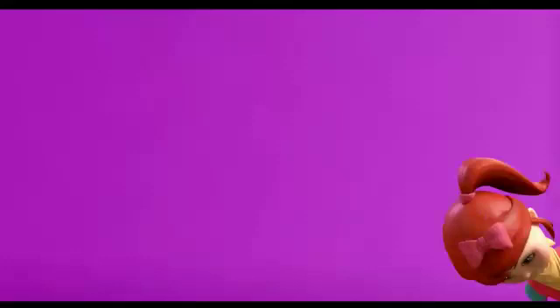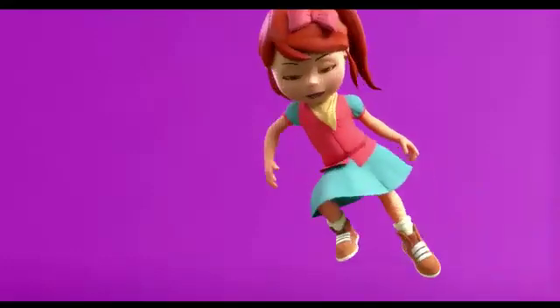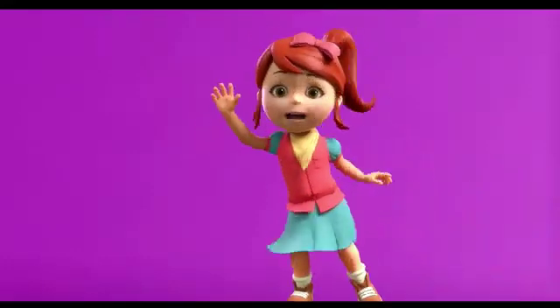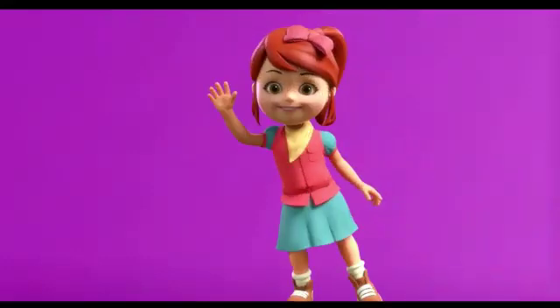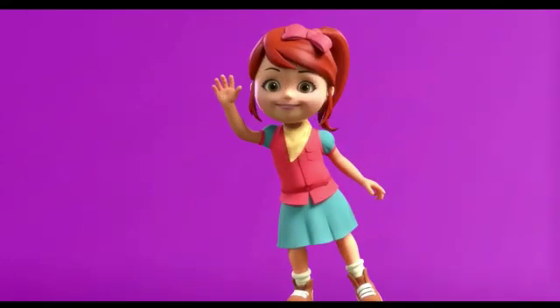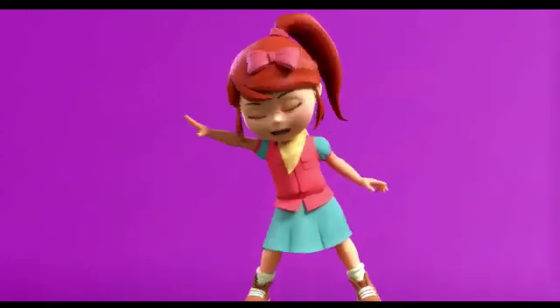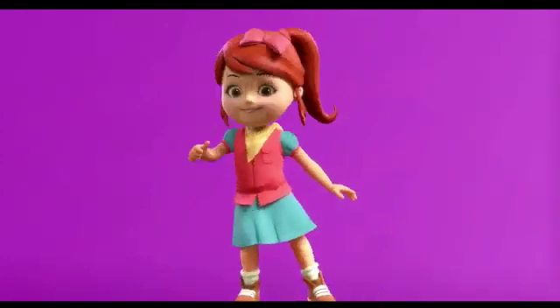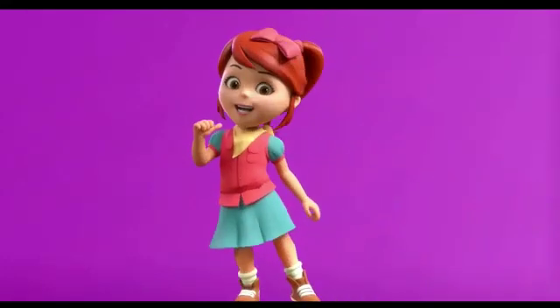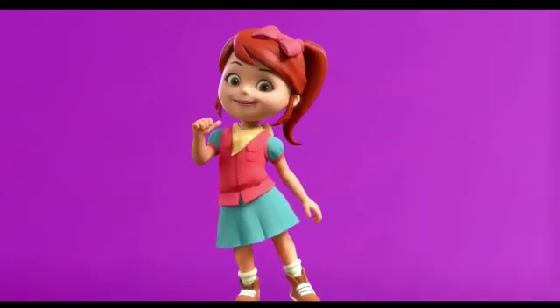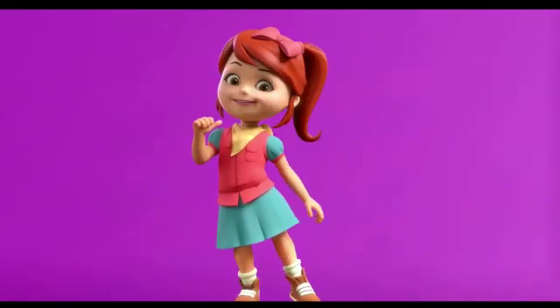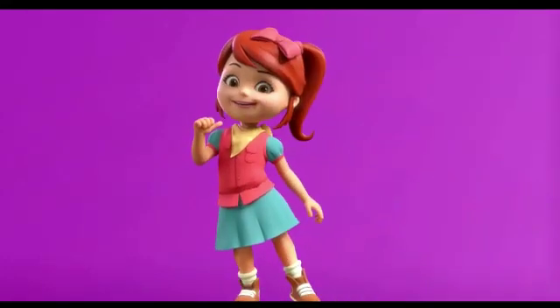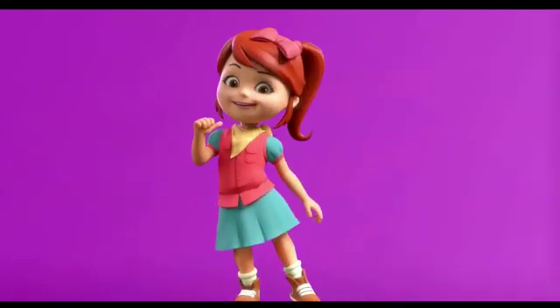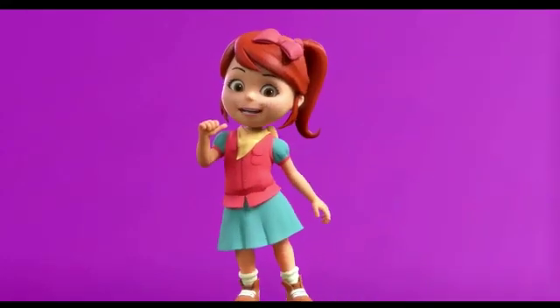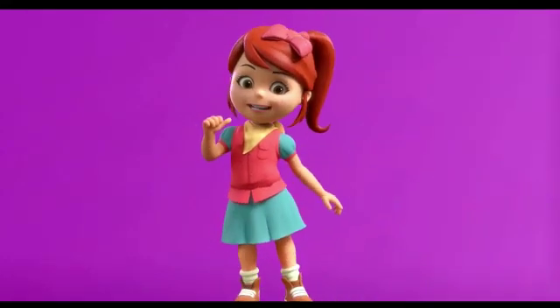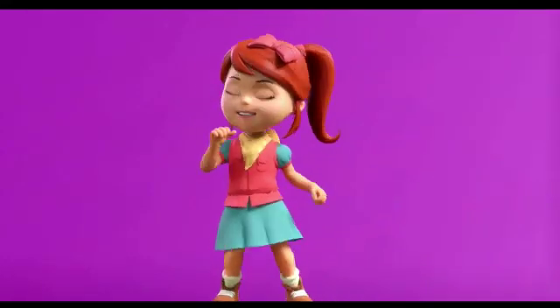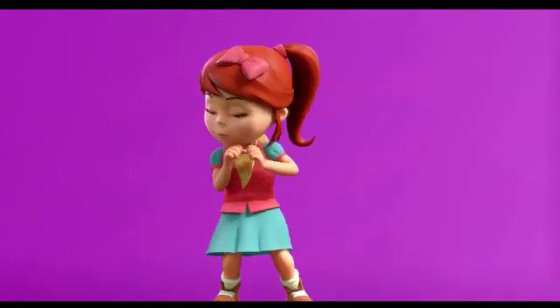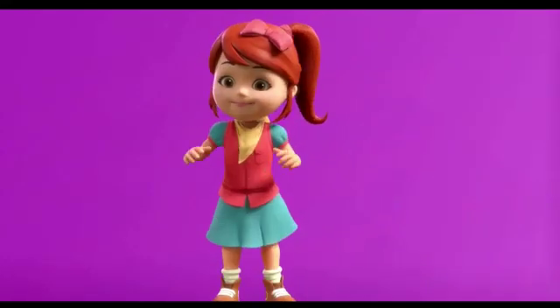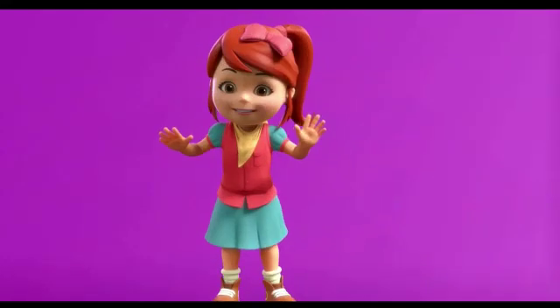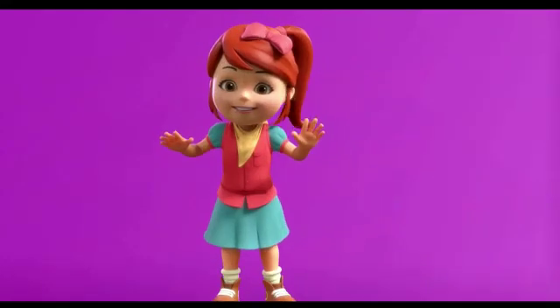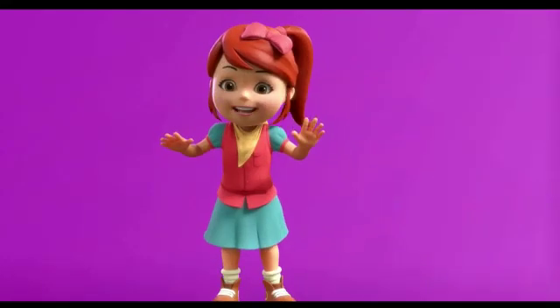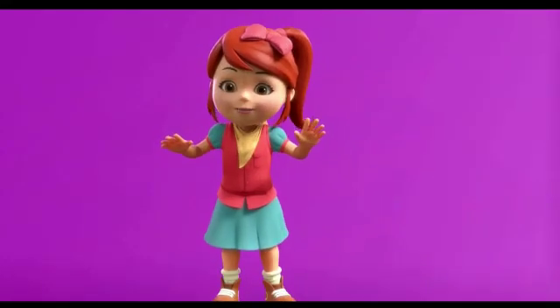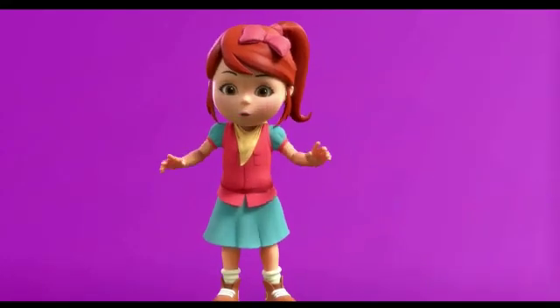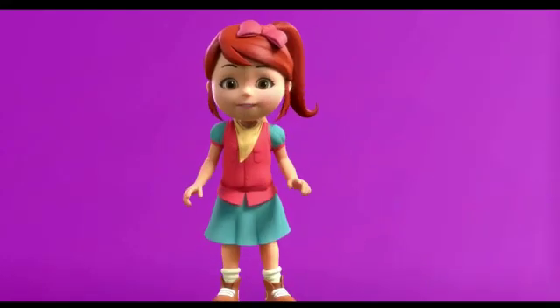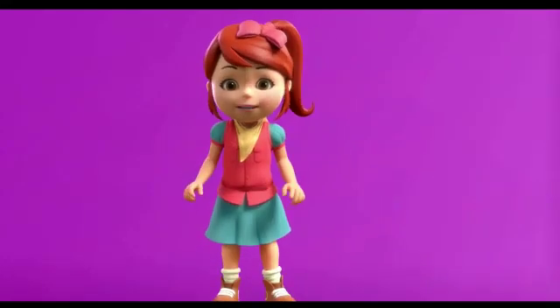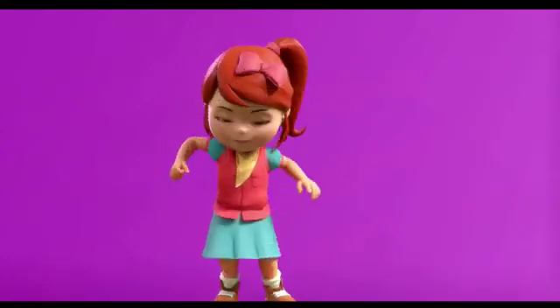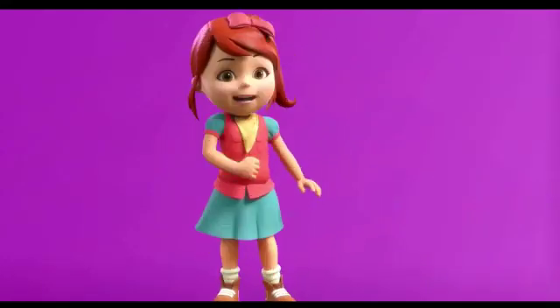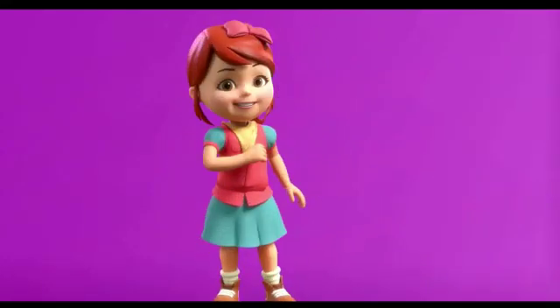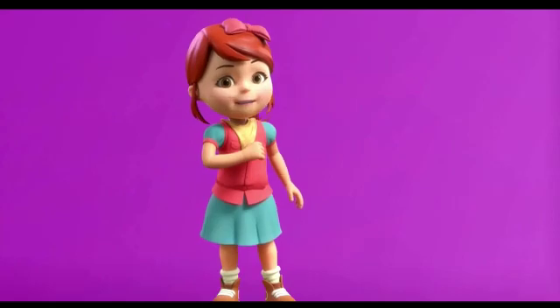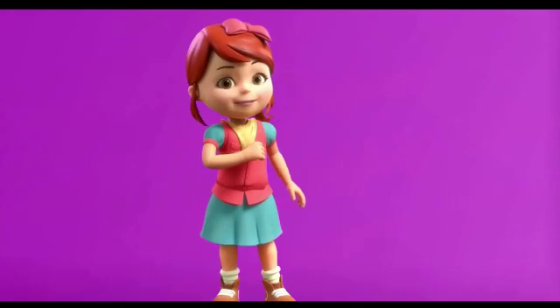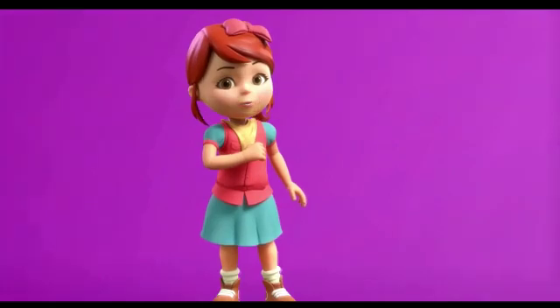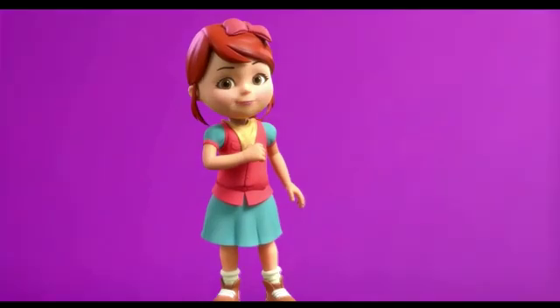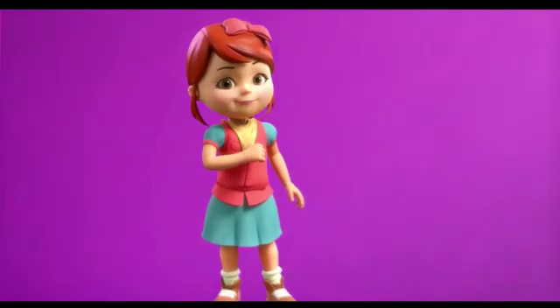Hi, I'm Jane, and I'm super excited to solve some worksheets with you.